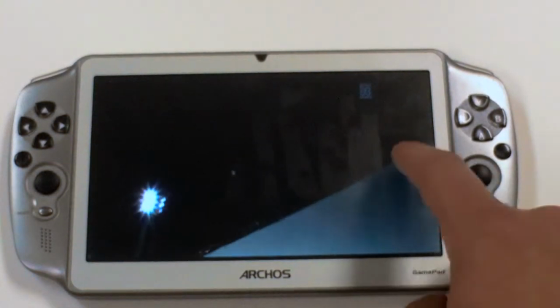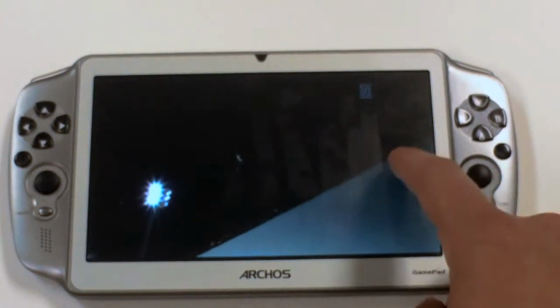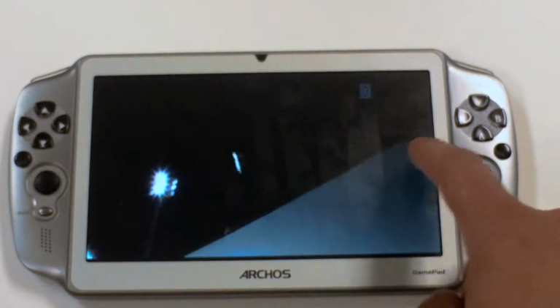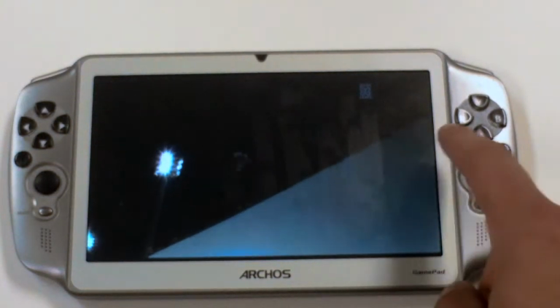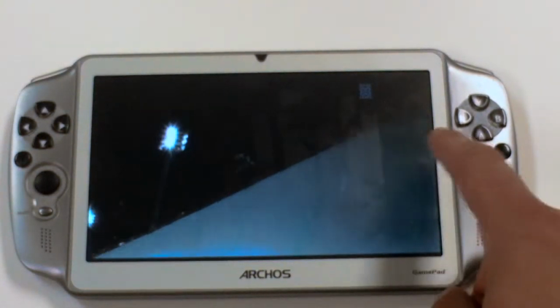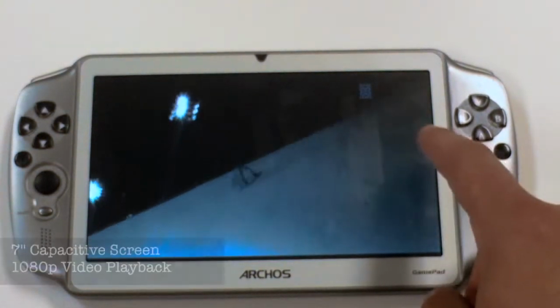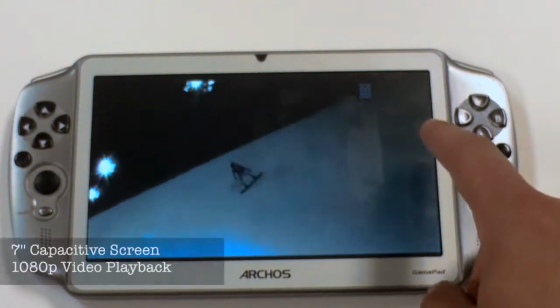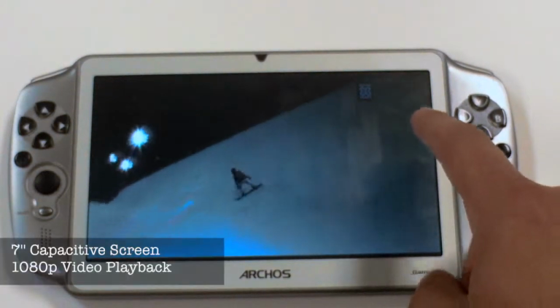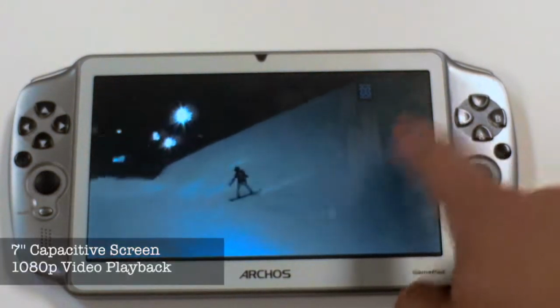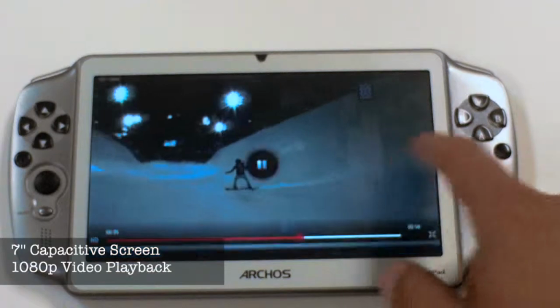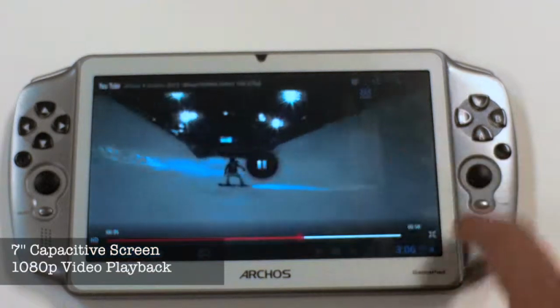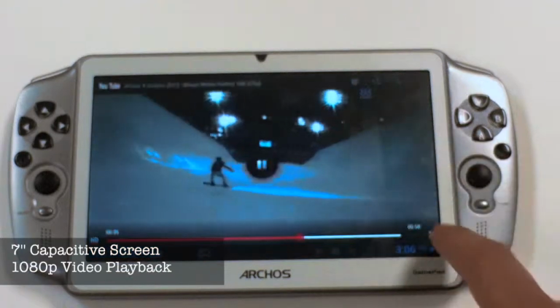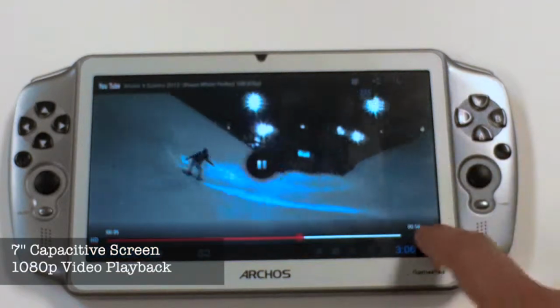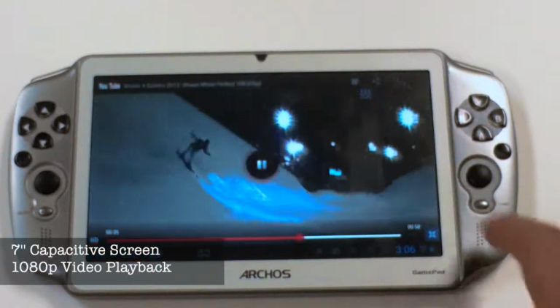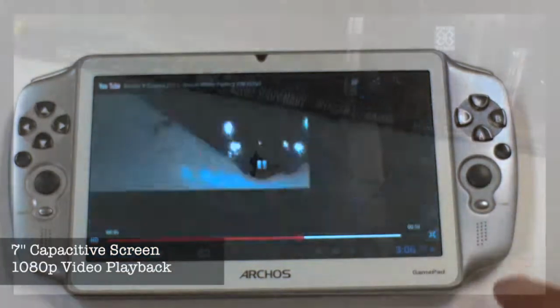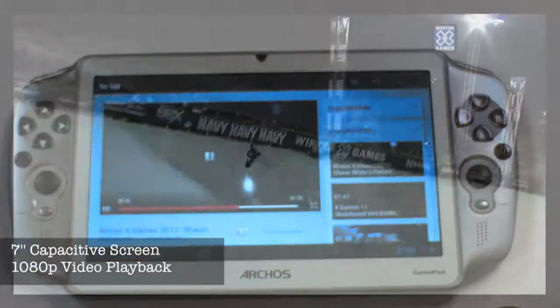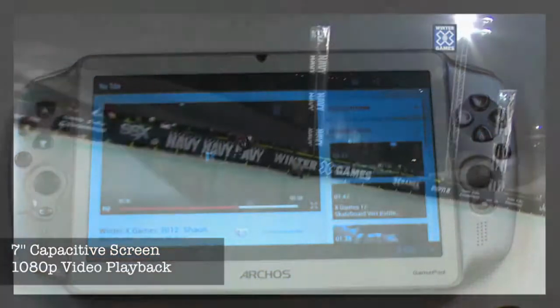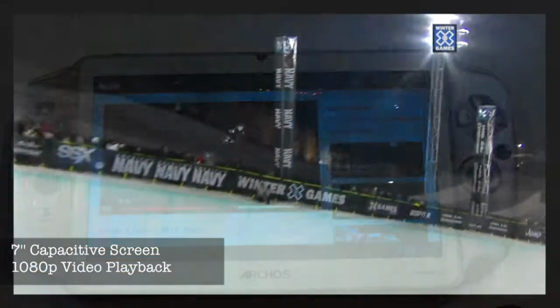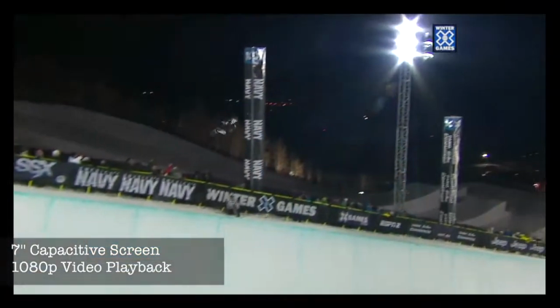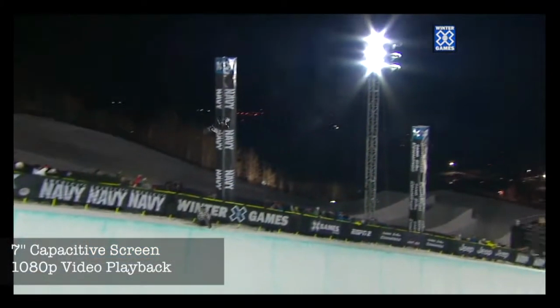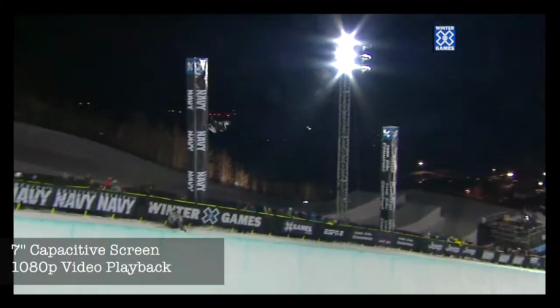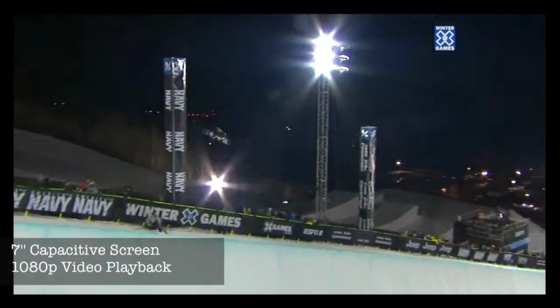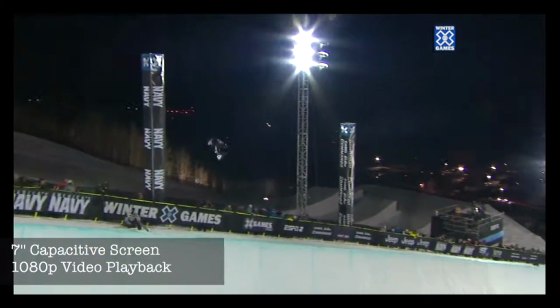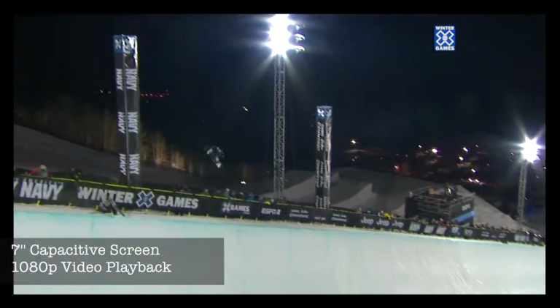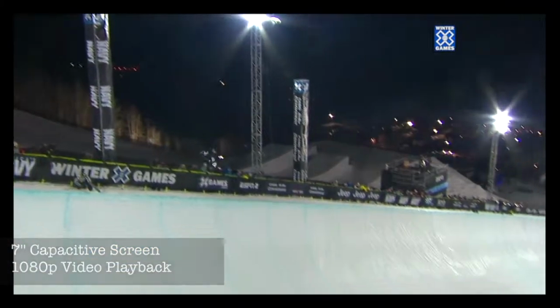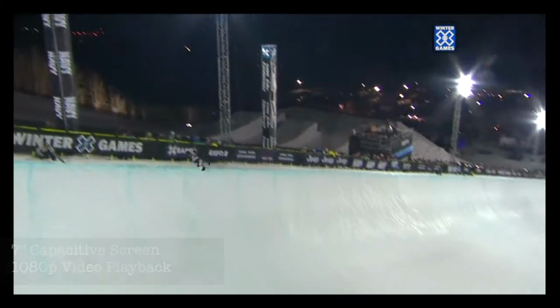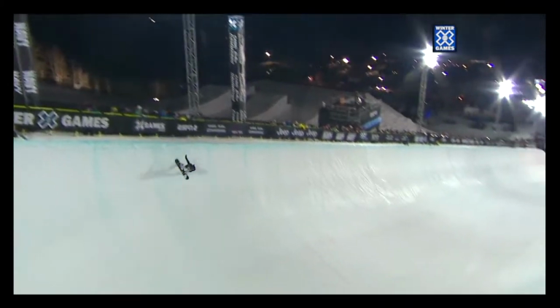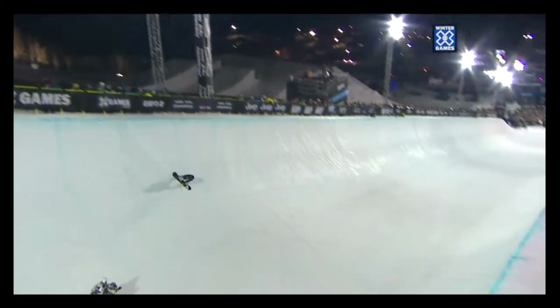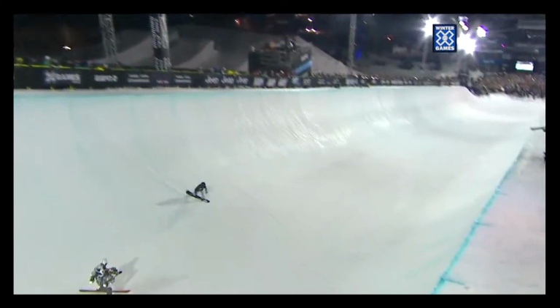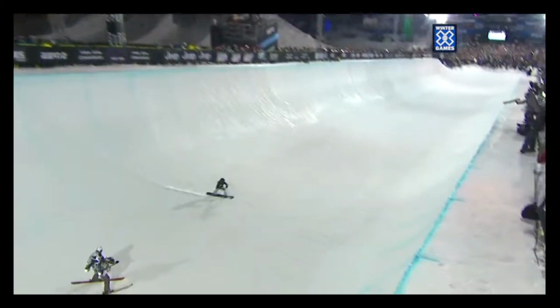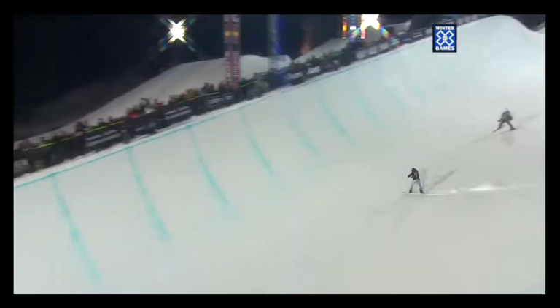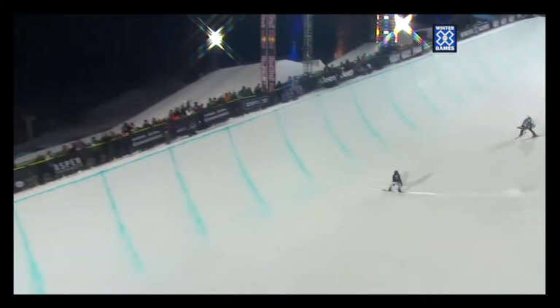The Arcos Gamepad is equipped with a 7-inch capacitive screen that allows up to 1080p video playback.